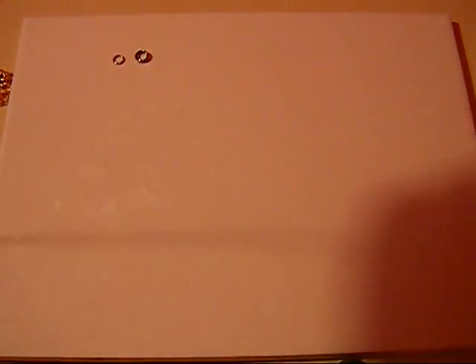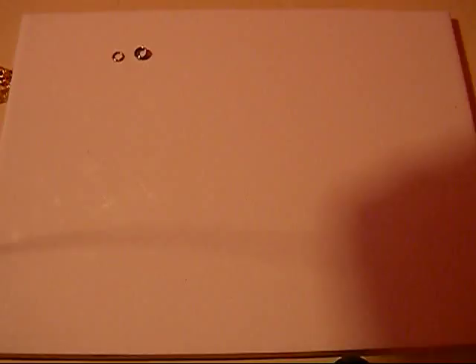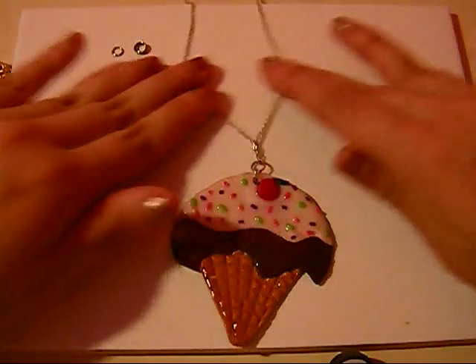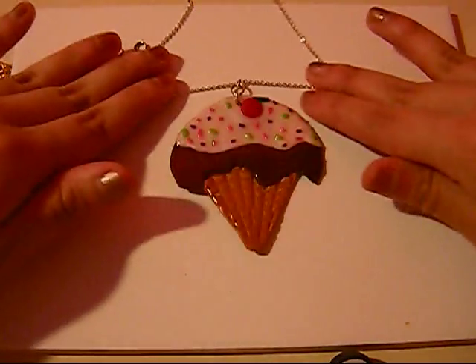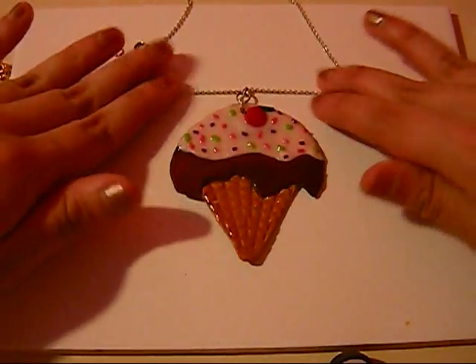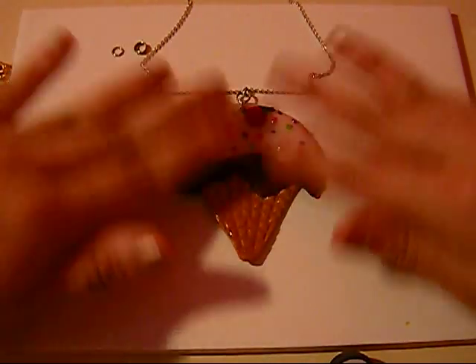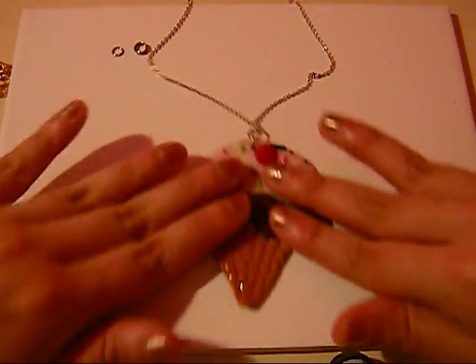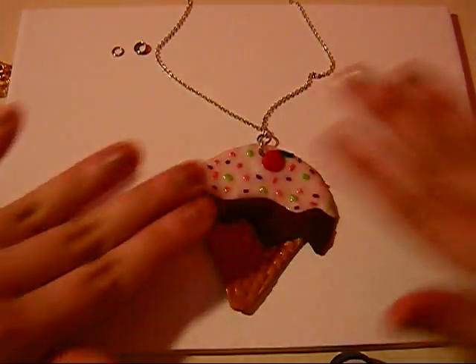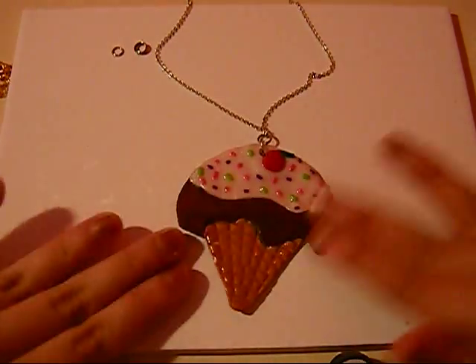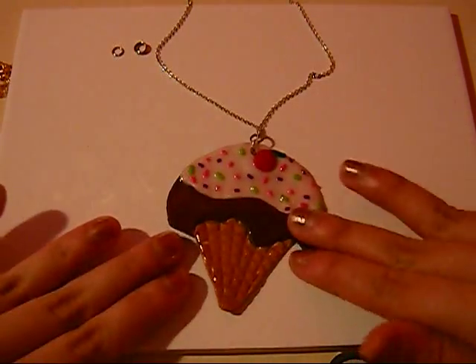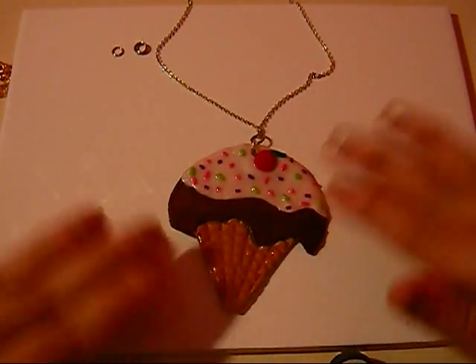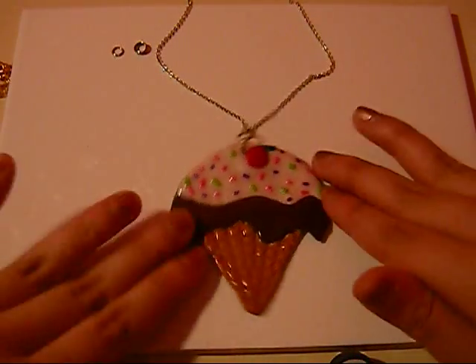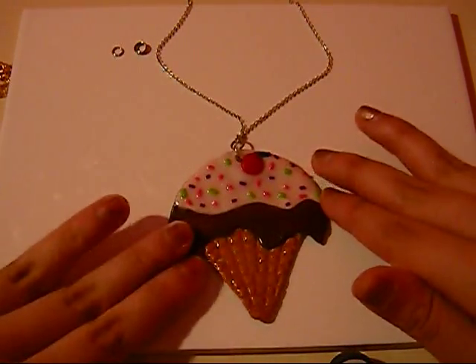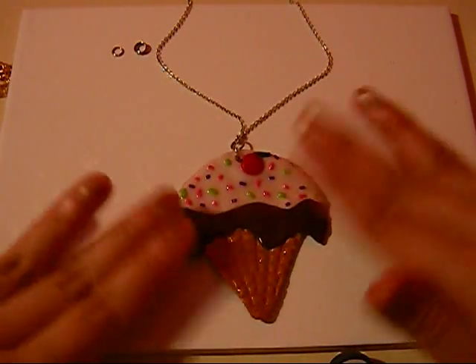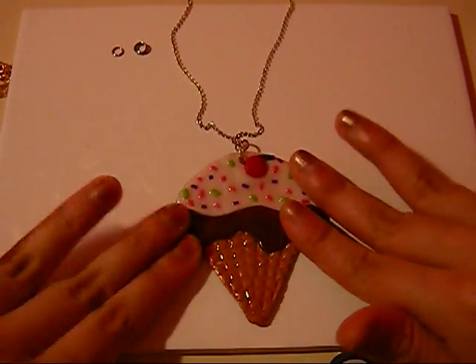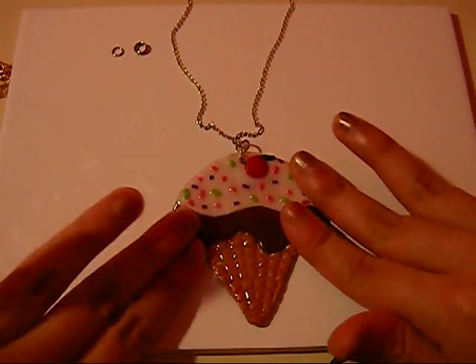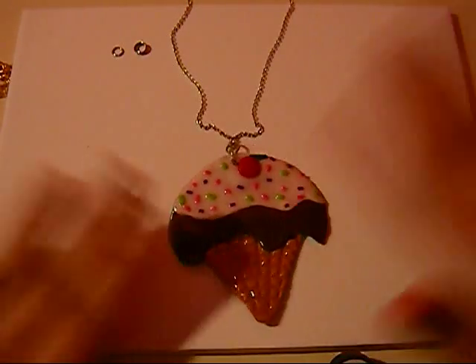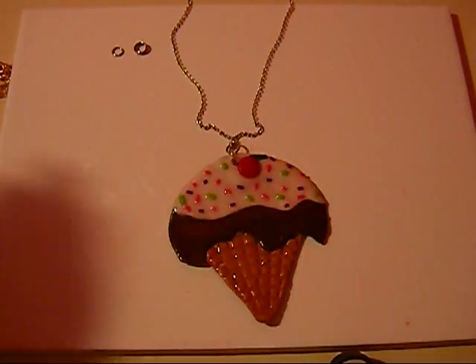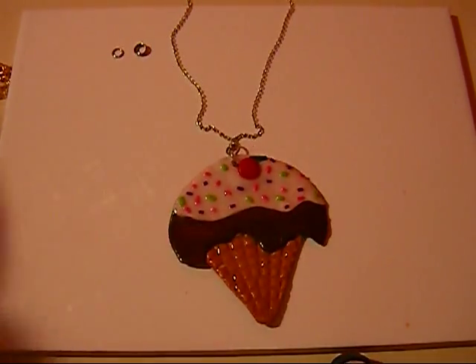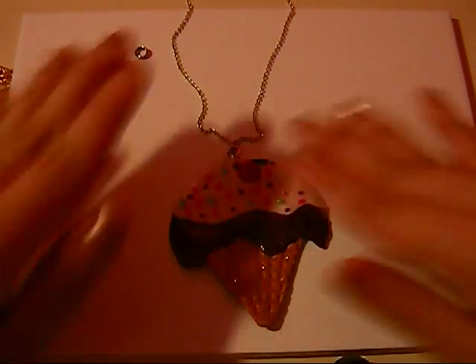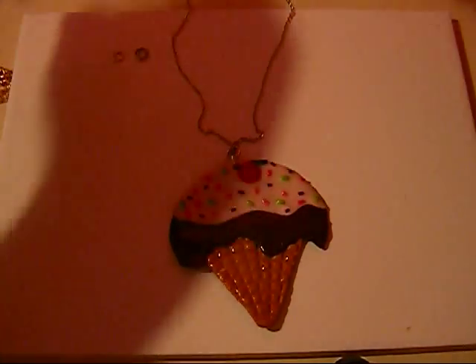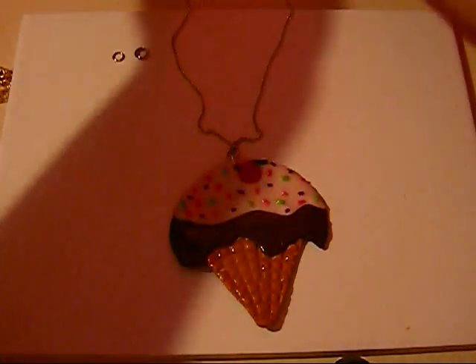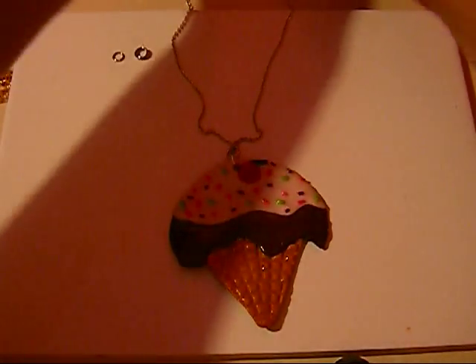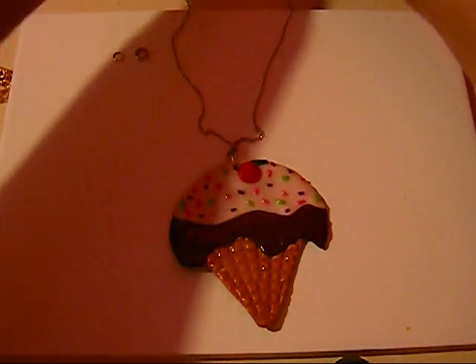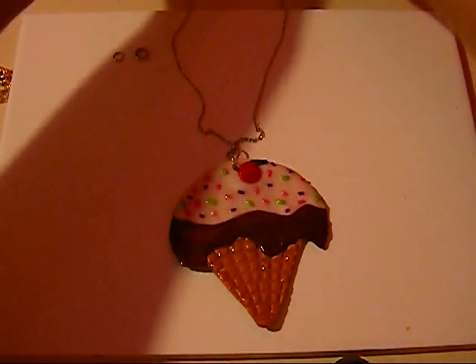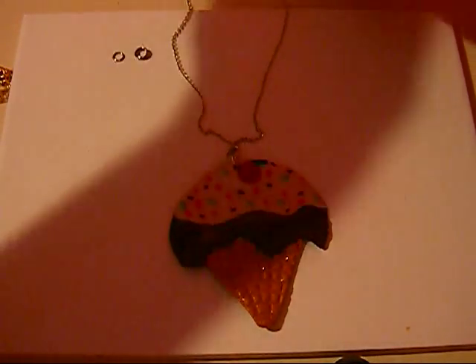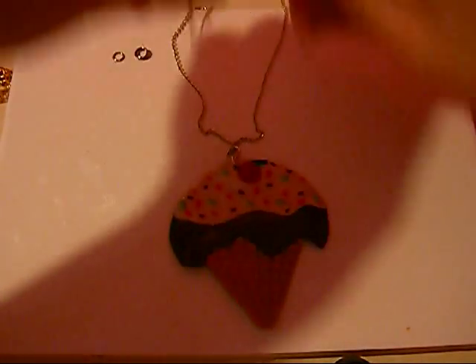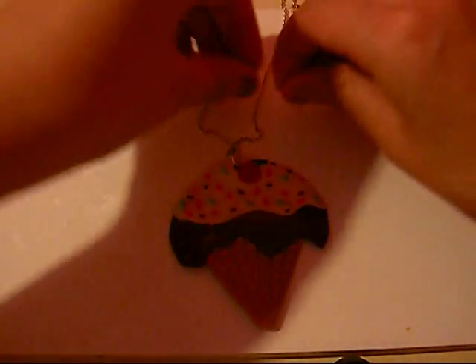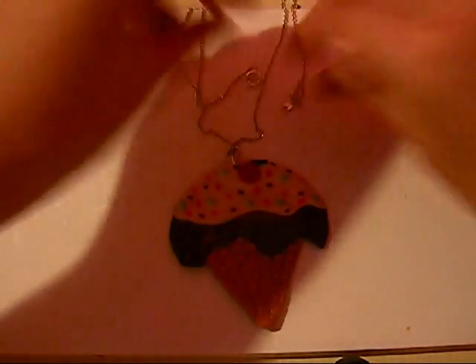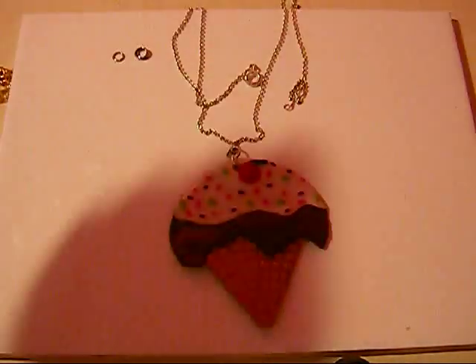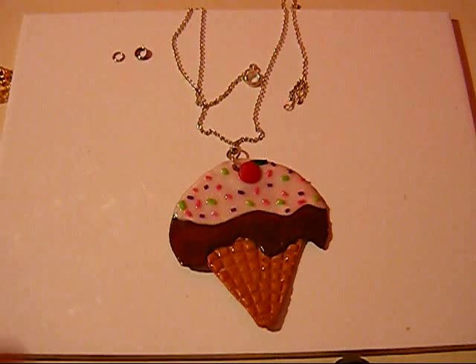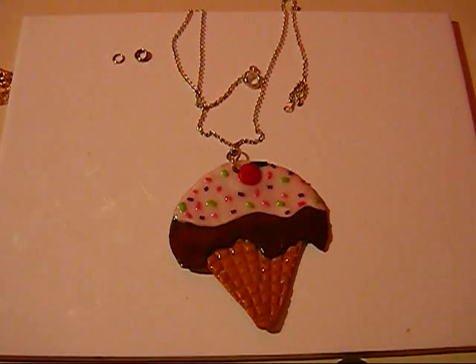And here is your sundae necklace — there we go! Made out of polymer clay. Thank you, everyone!